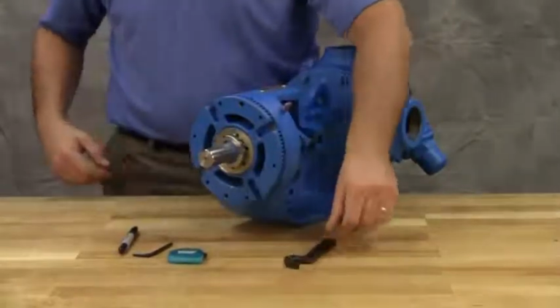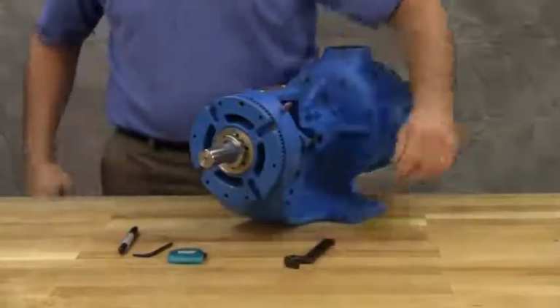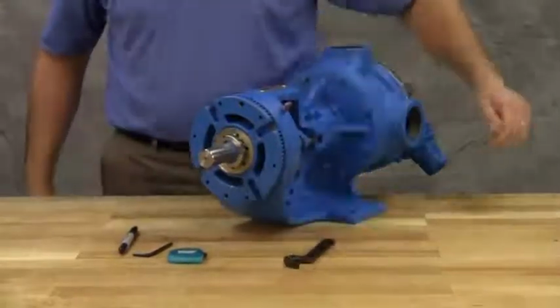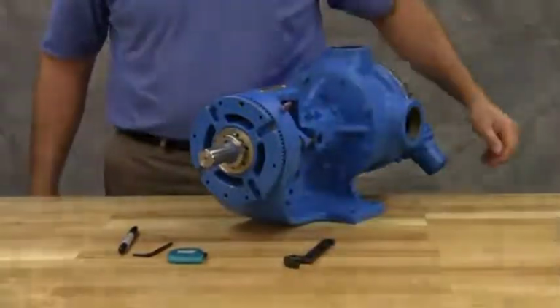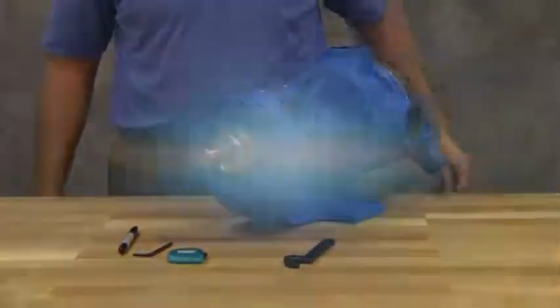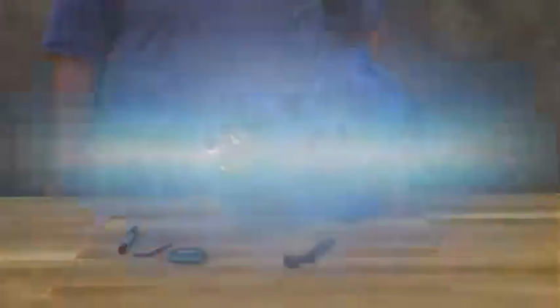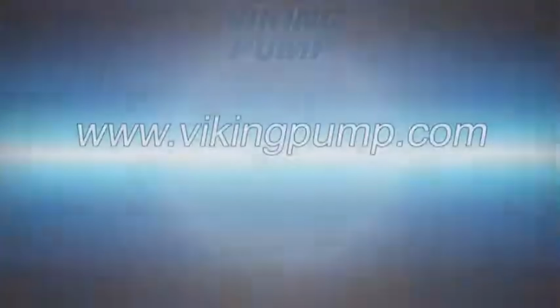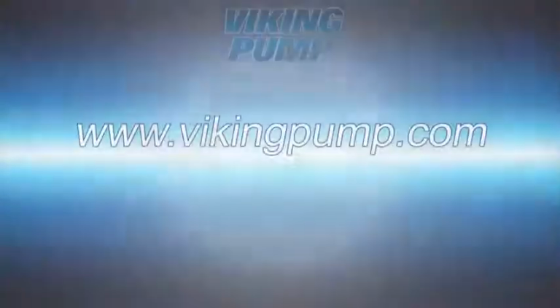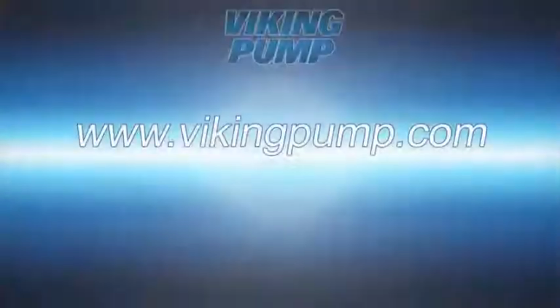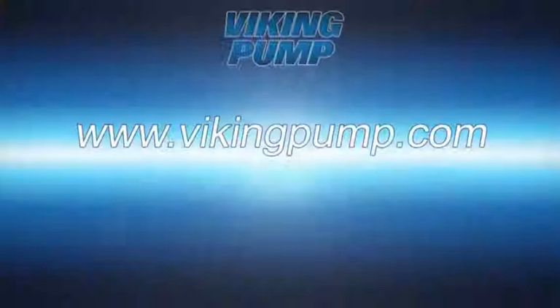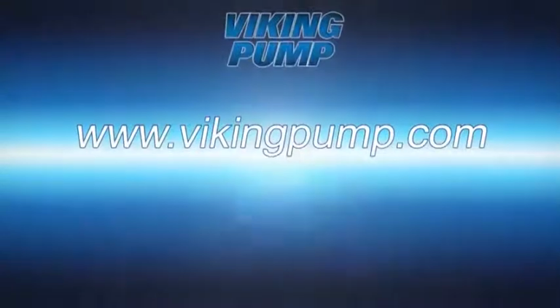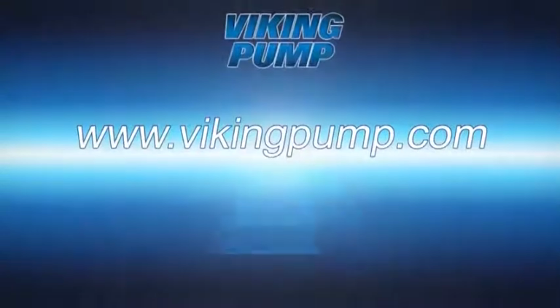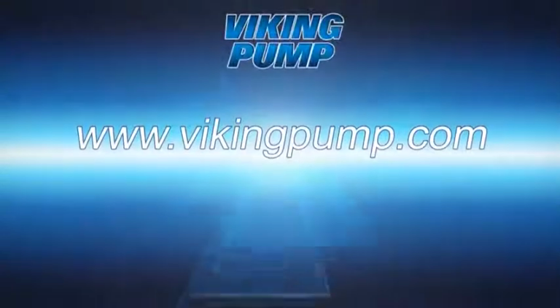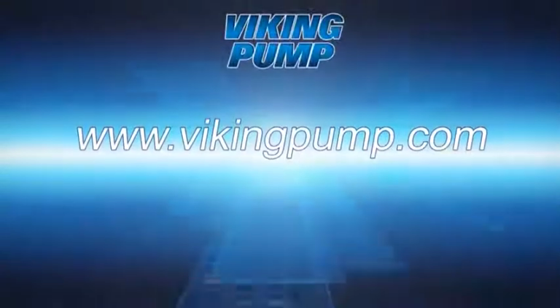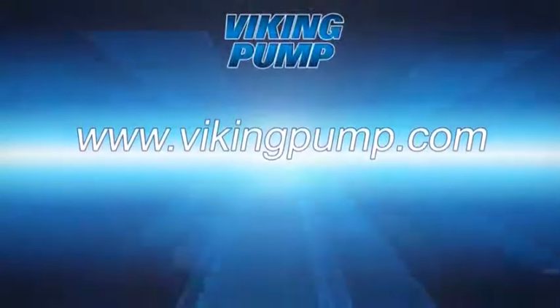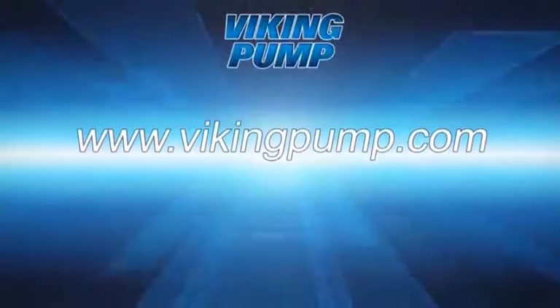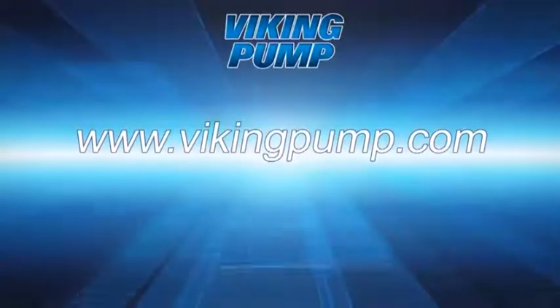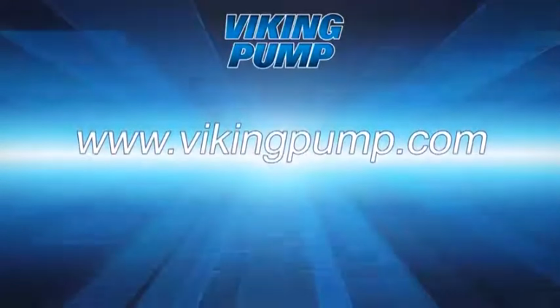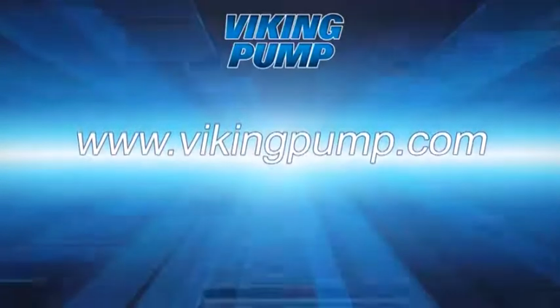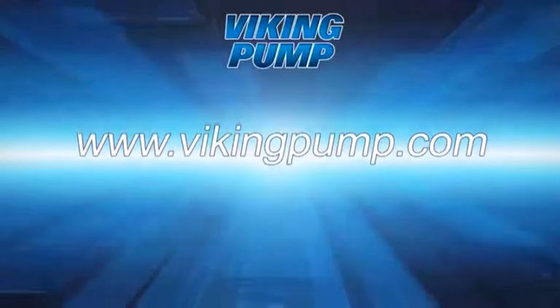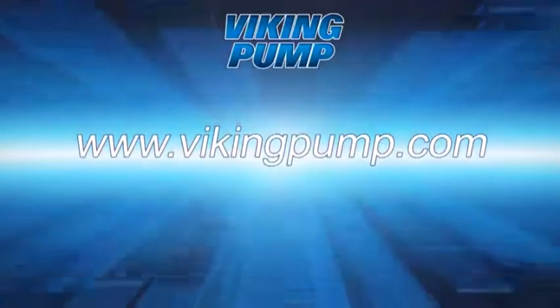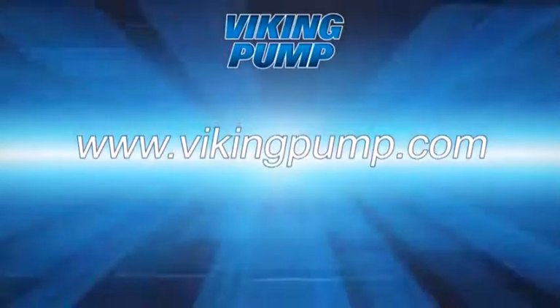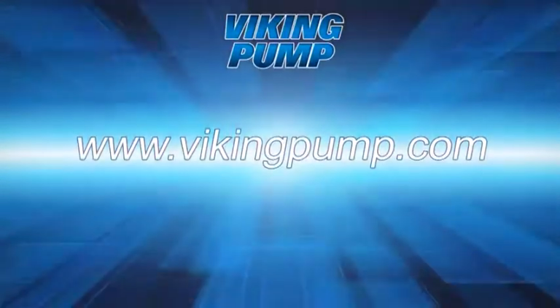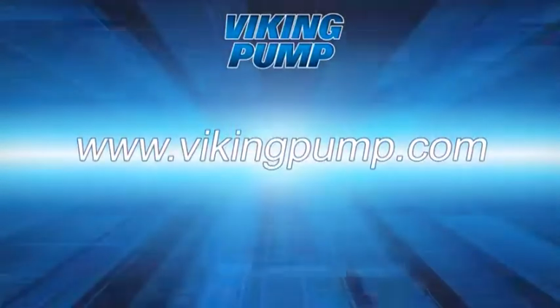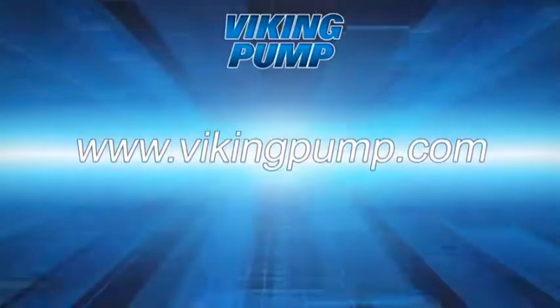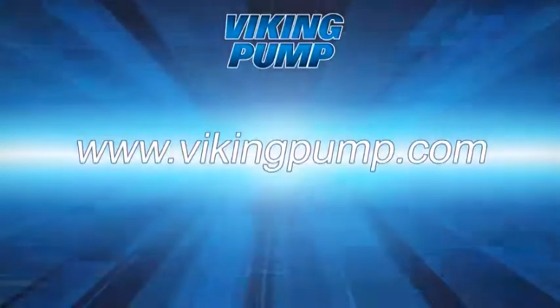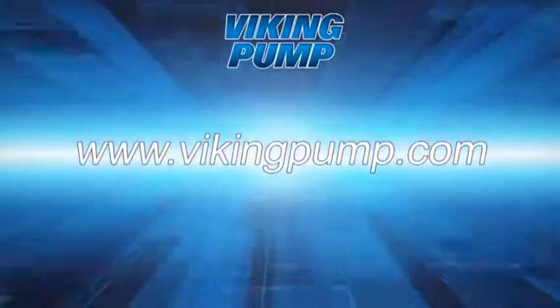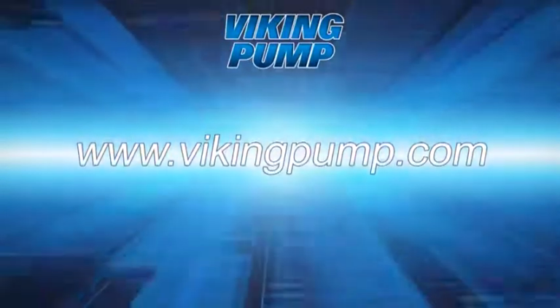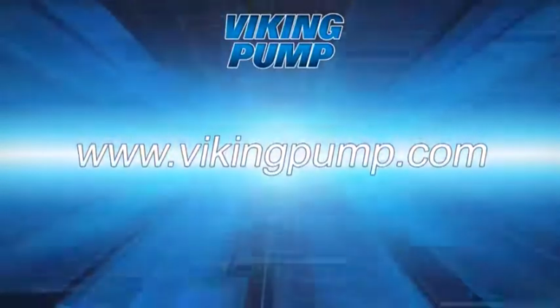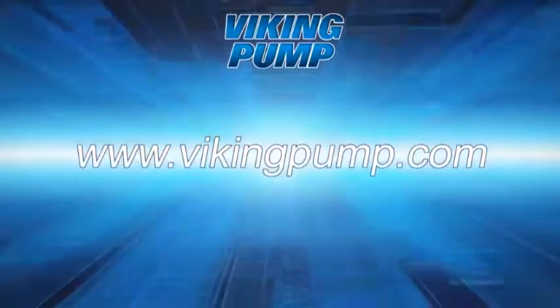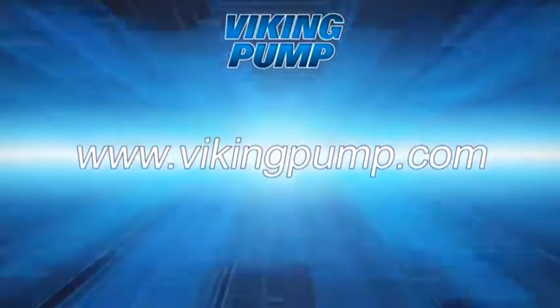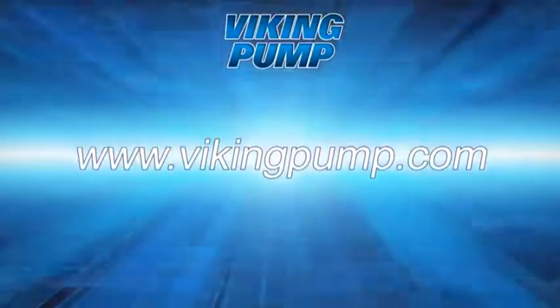For a complete repair, be sure to see our Universal Seal Series repair videos at VikingPump.com. Thank you.